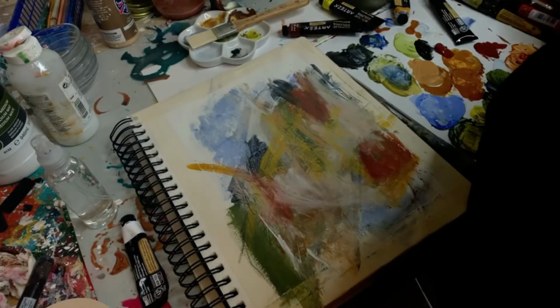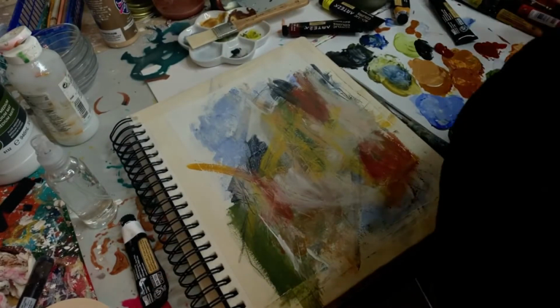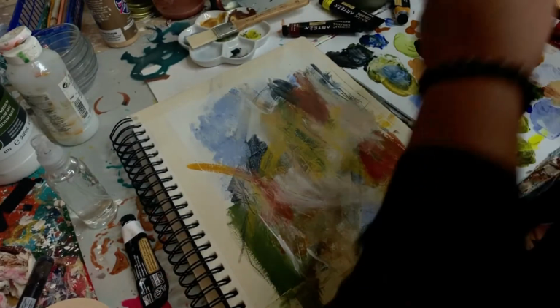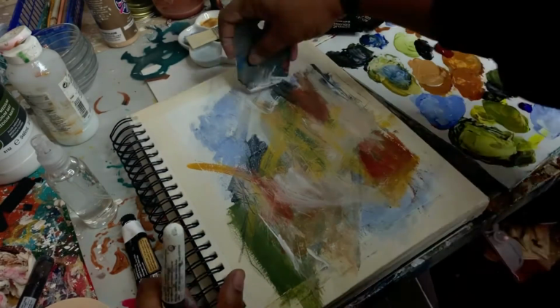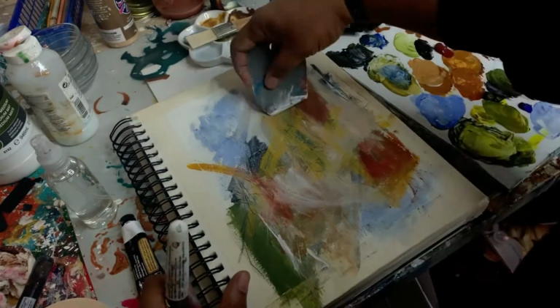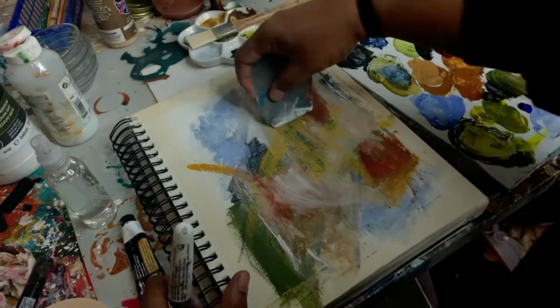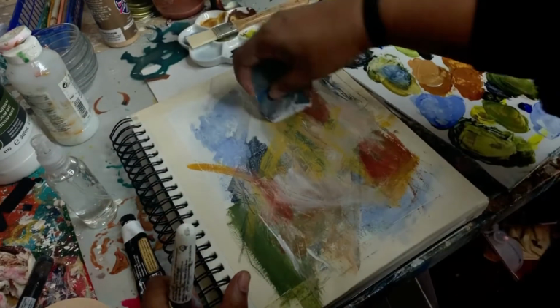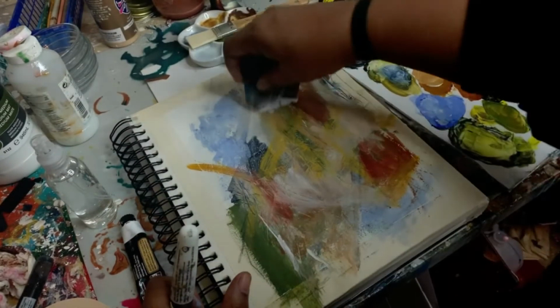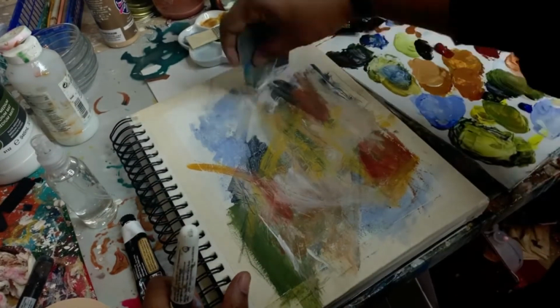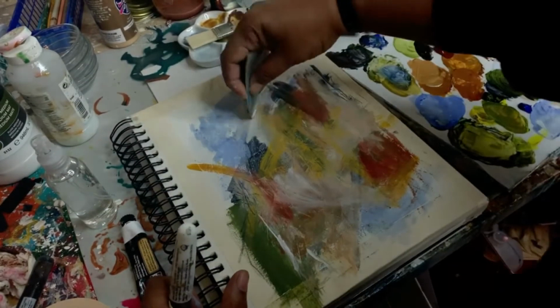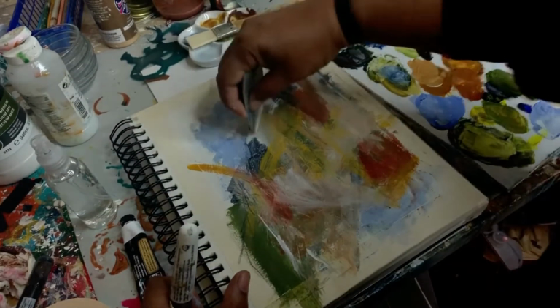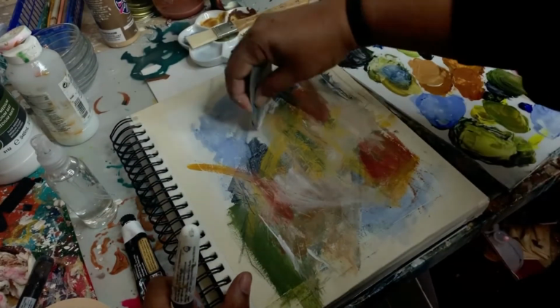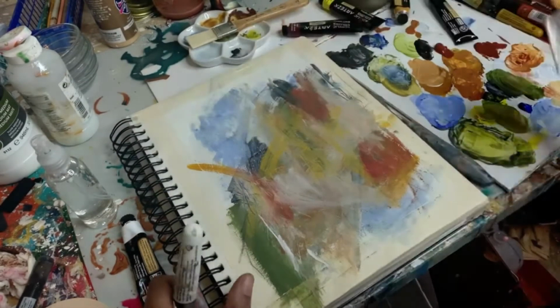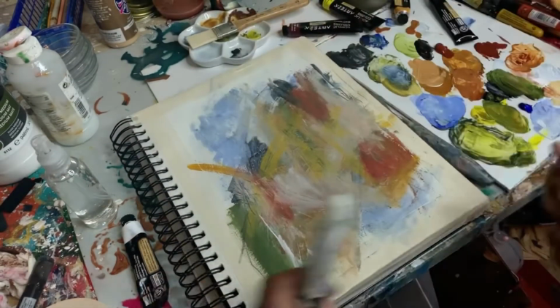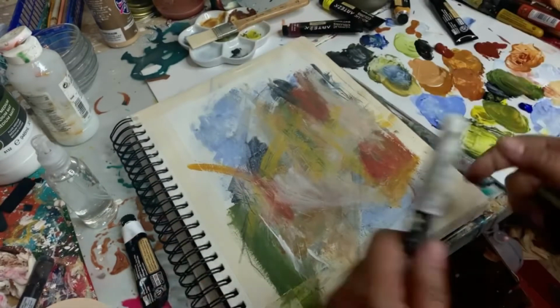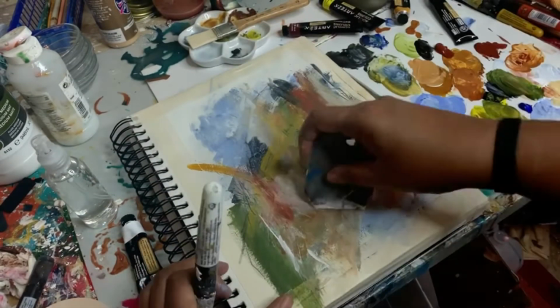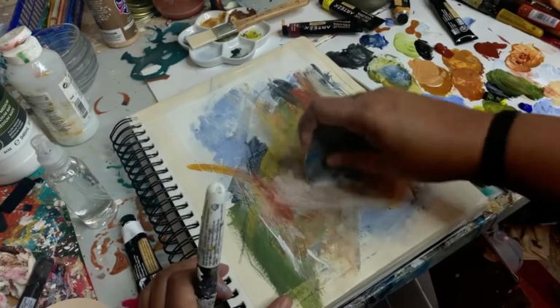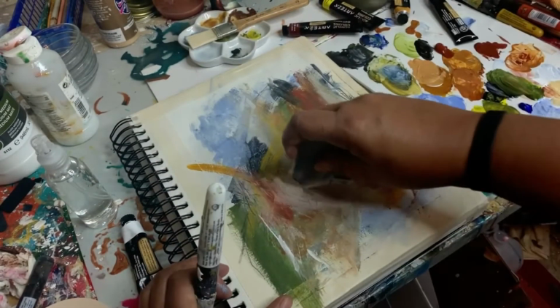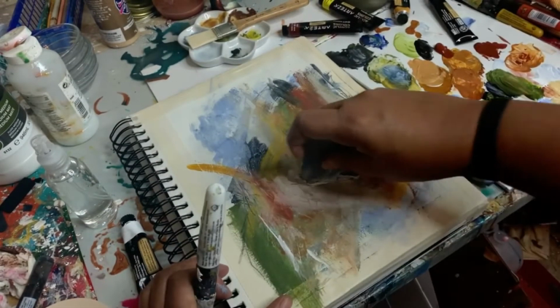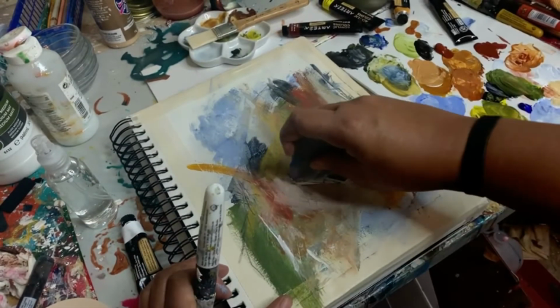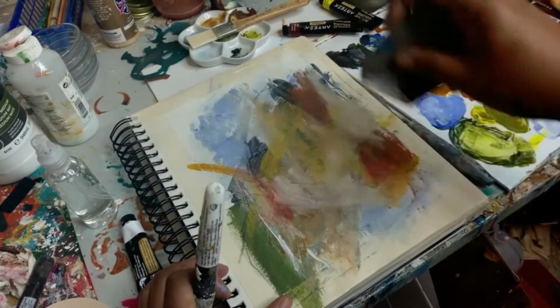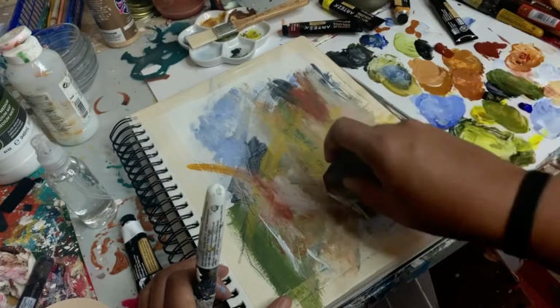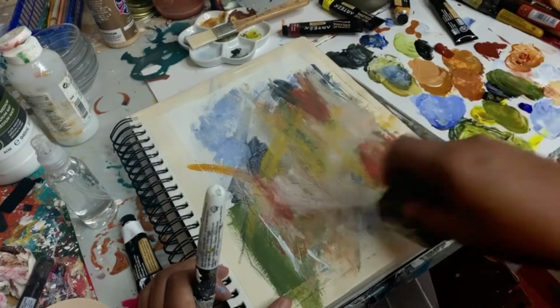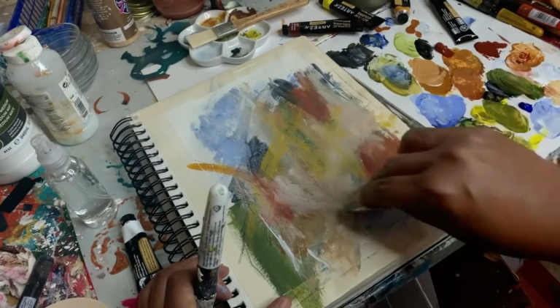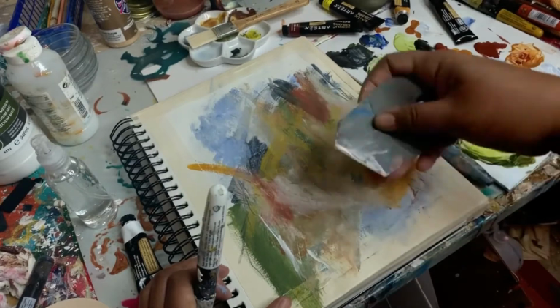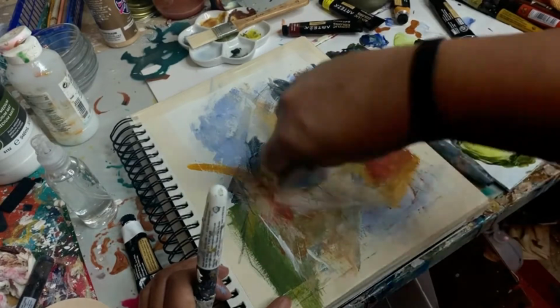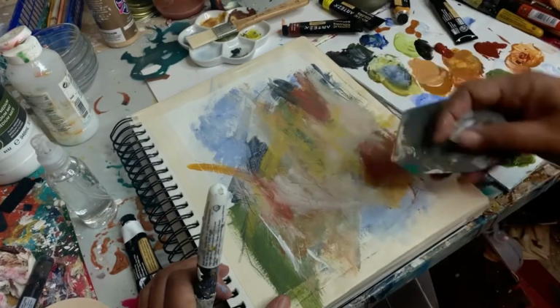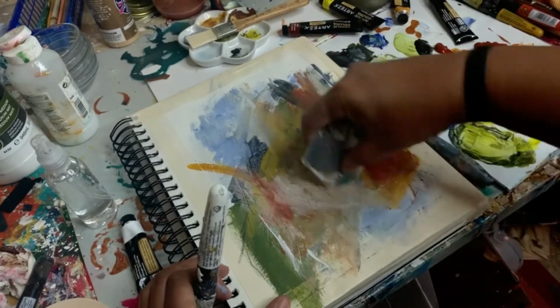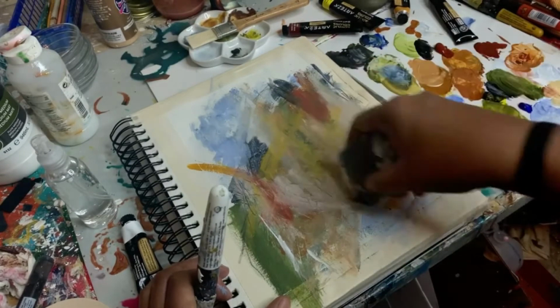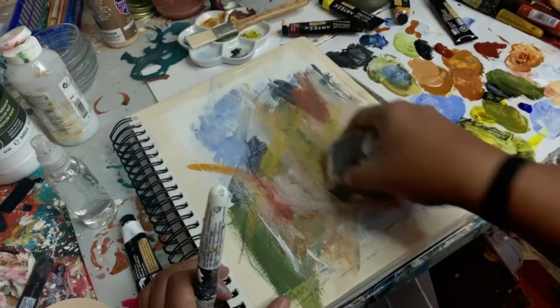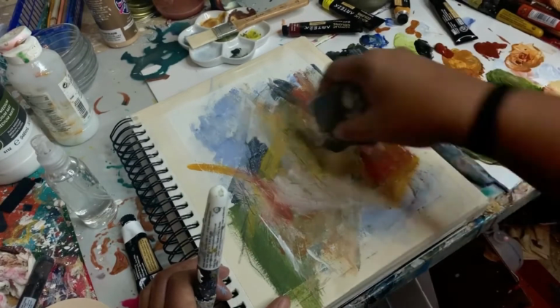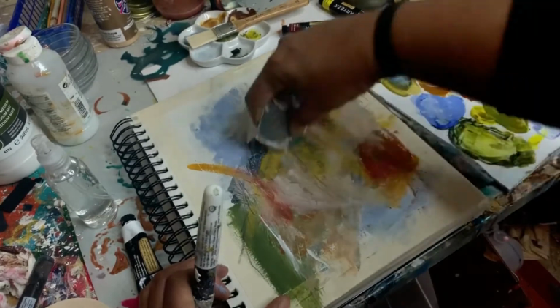Now this burnt sienna color — always scraping, always making marks, trying to create movement and layers throughout to bring your eye around the piece.